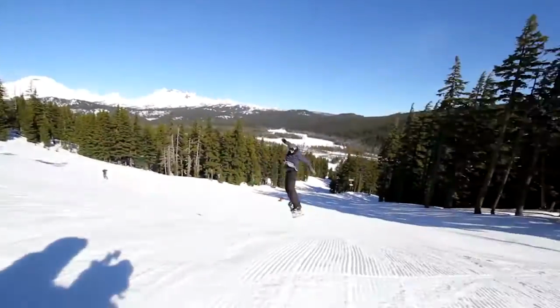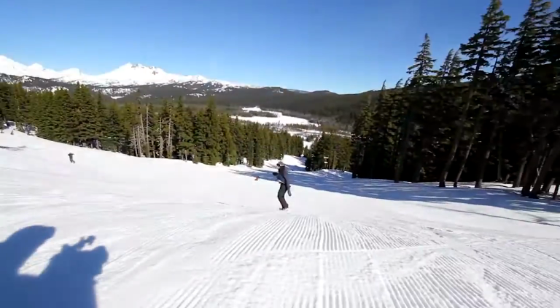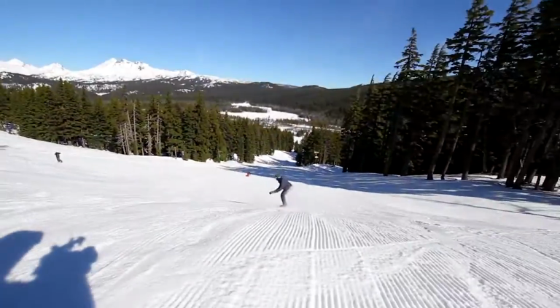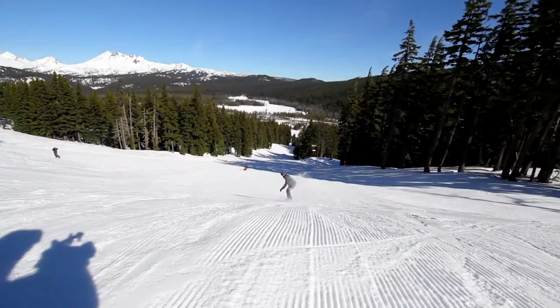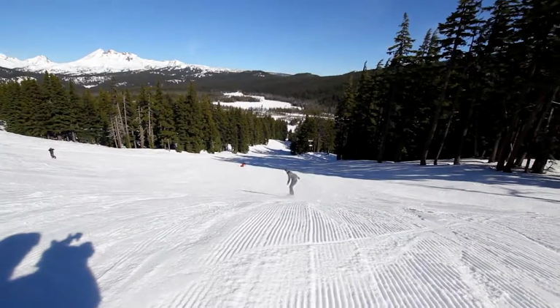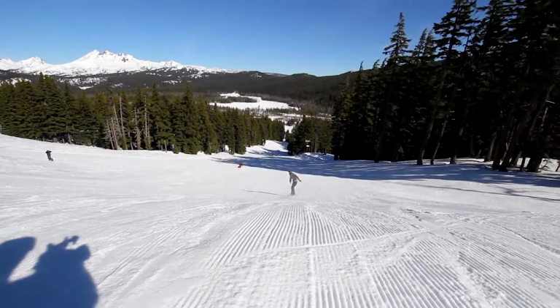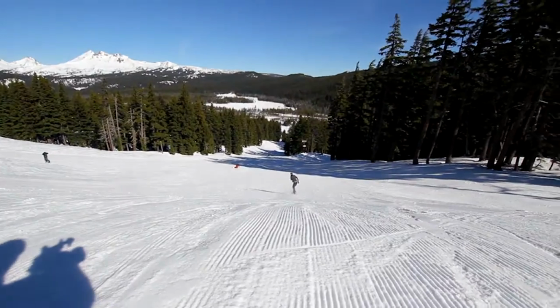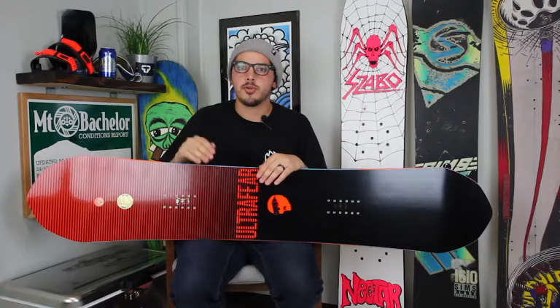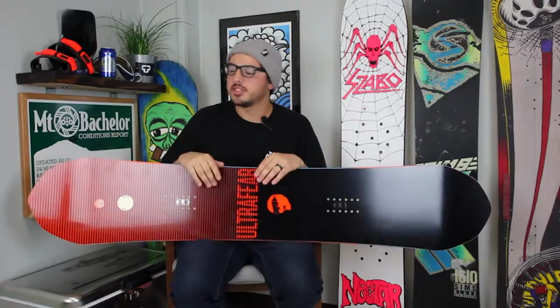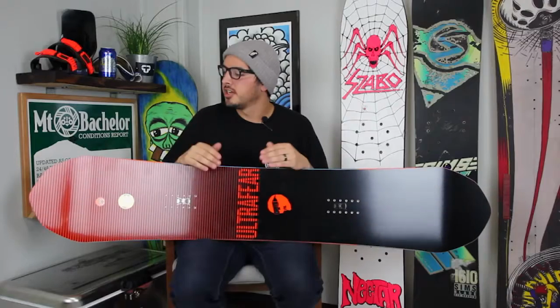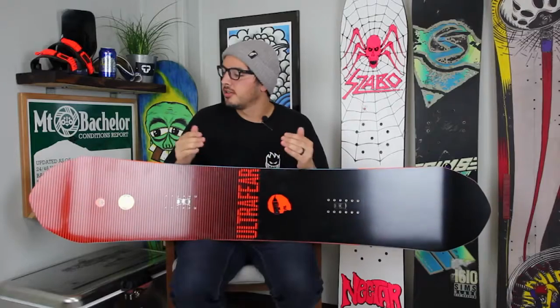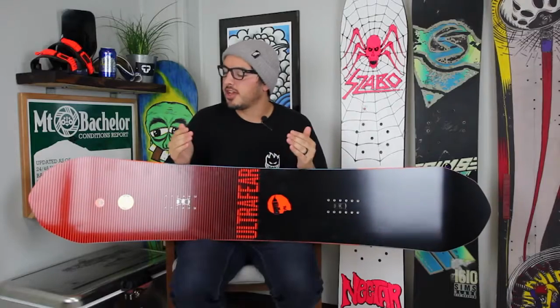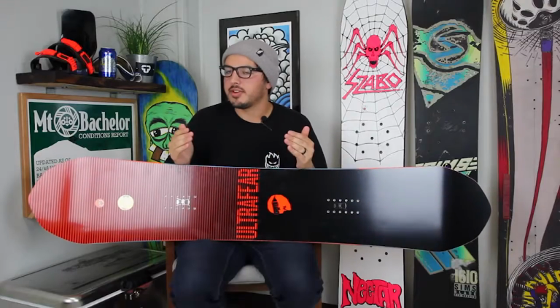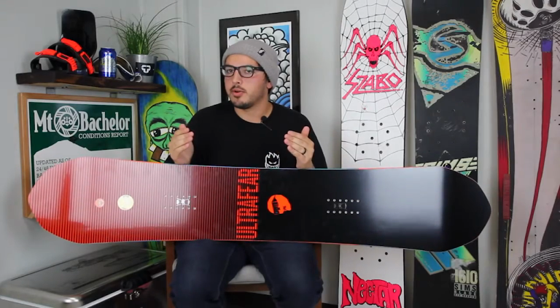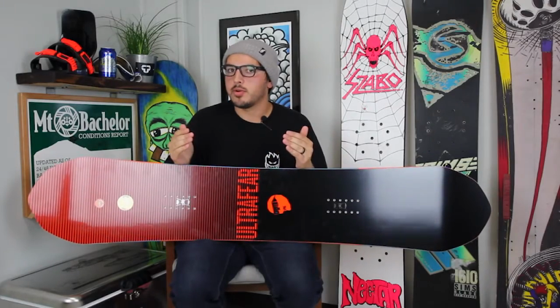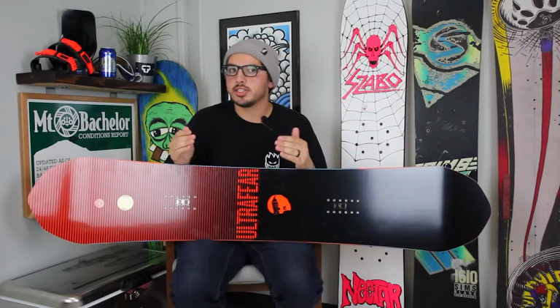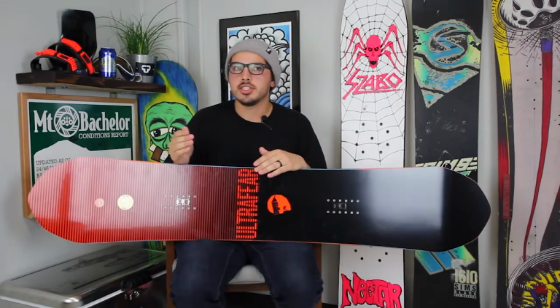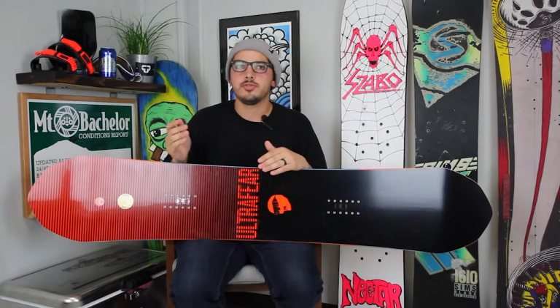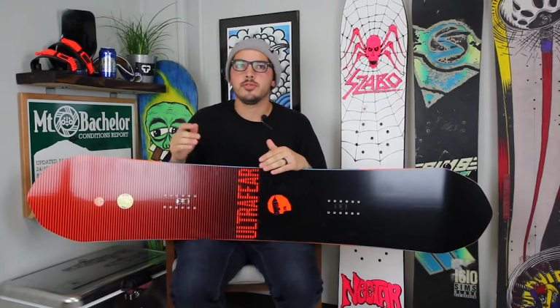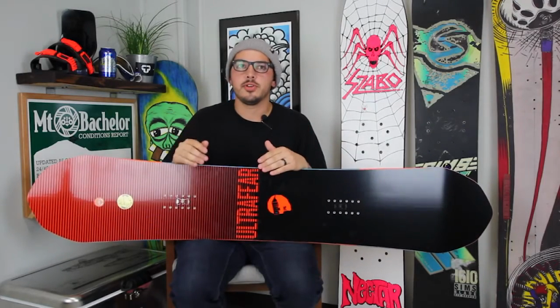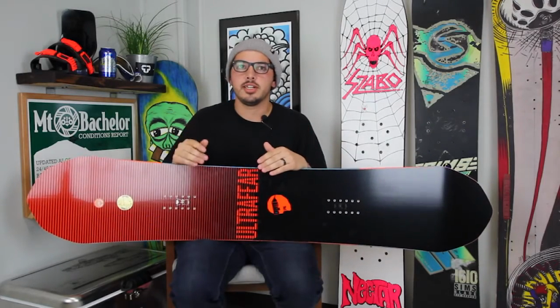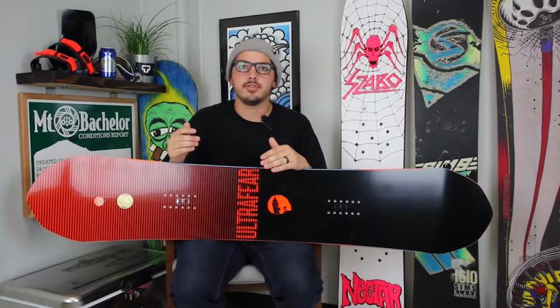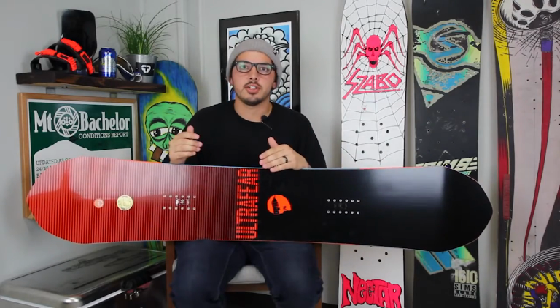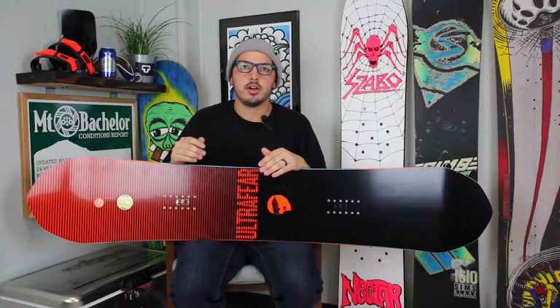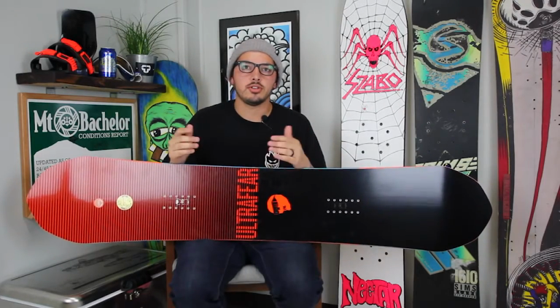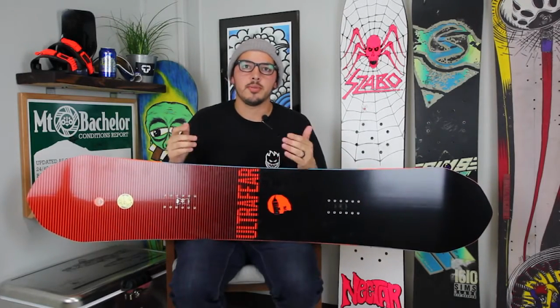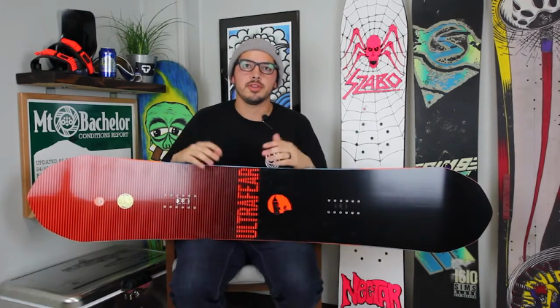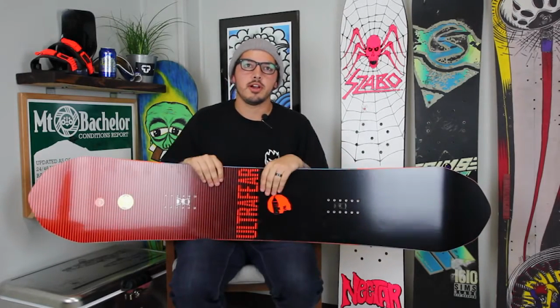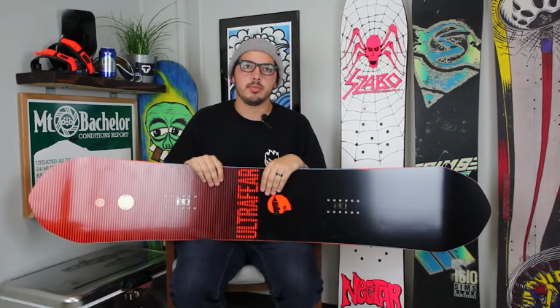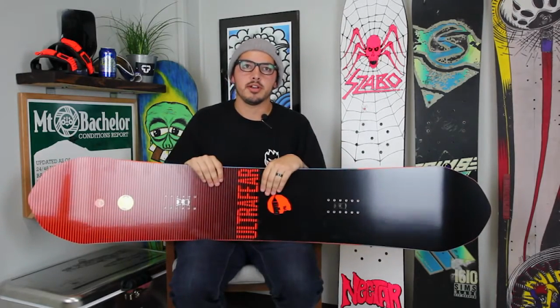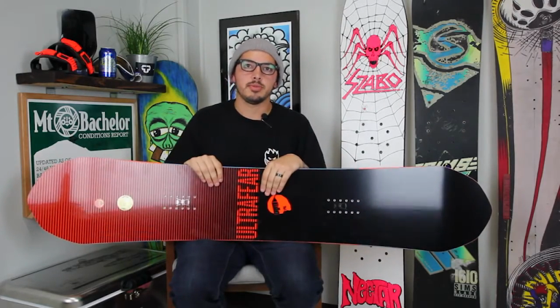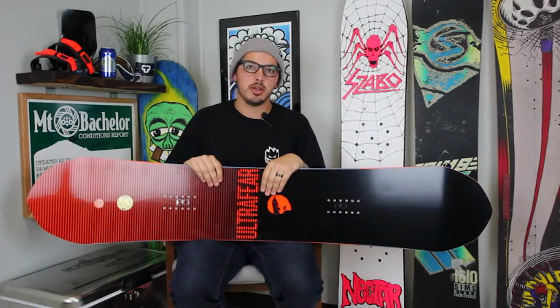If you want to learn more, you can log on to tactics.com and filter by ride style to check out all our park boards. If you have any more questions, feel free to give us a call or drop it in the comment box below.